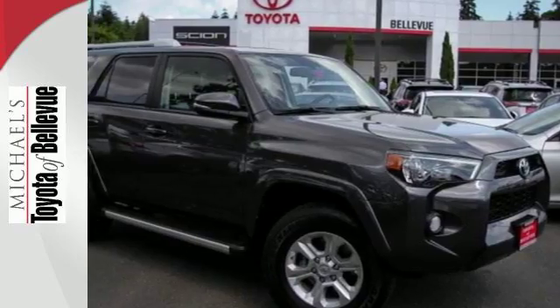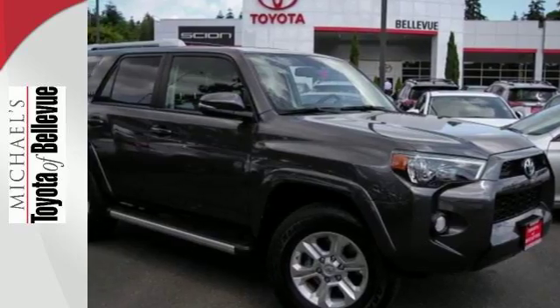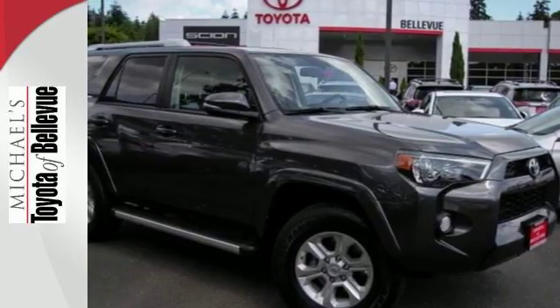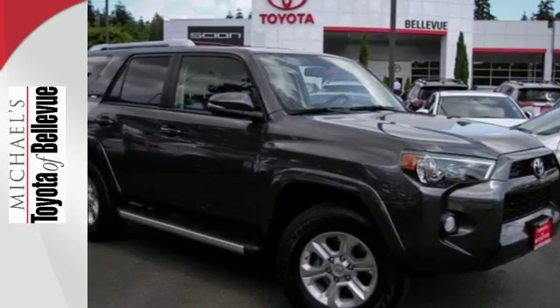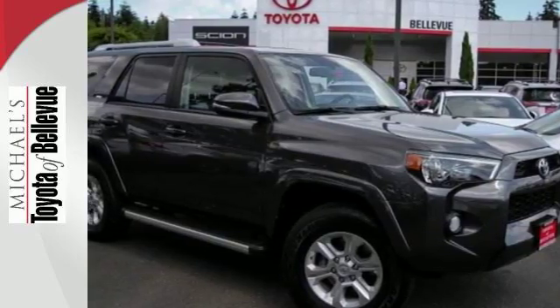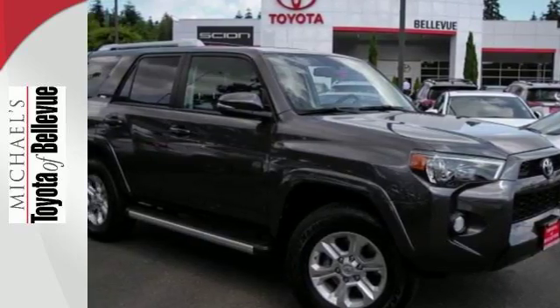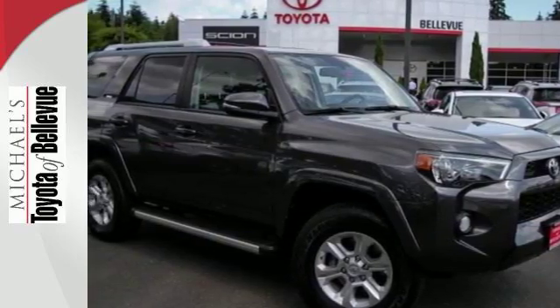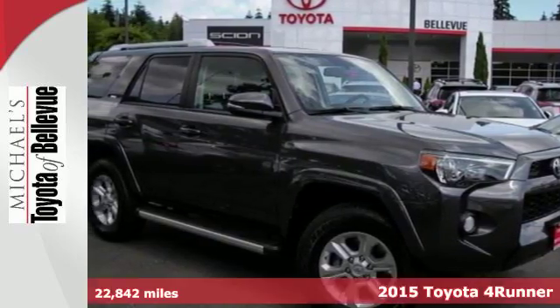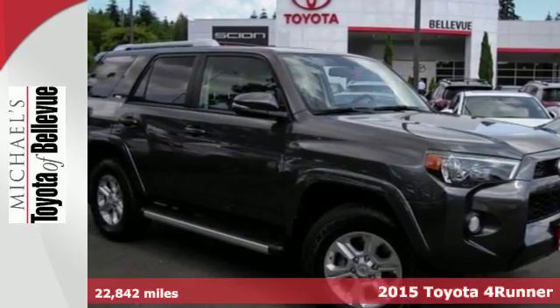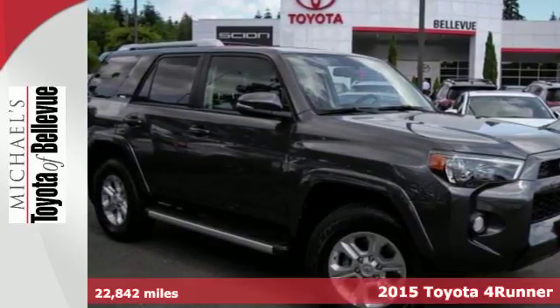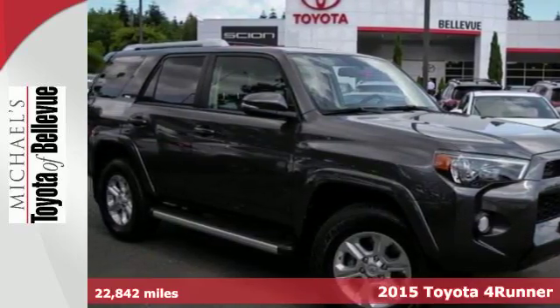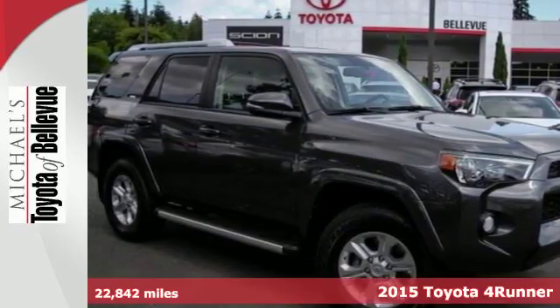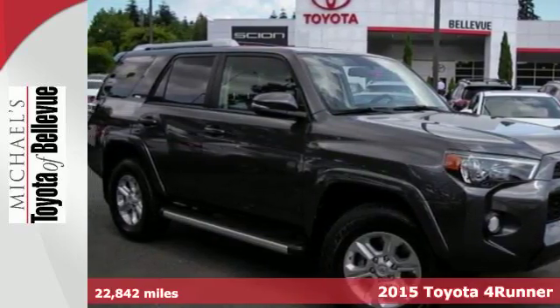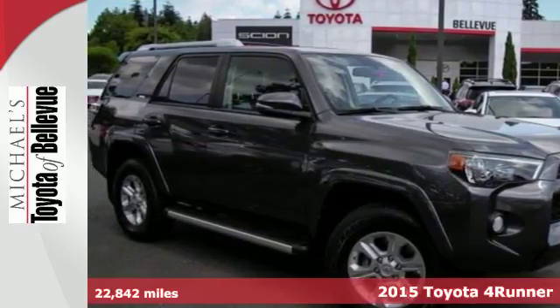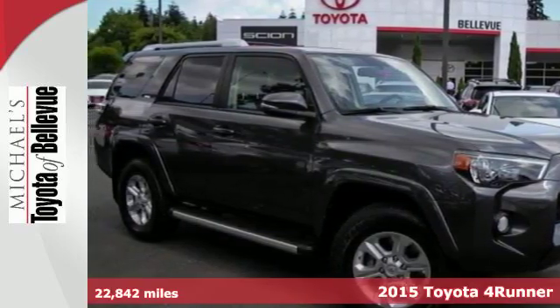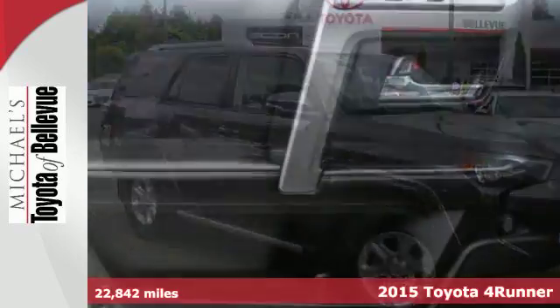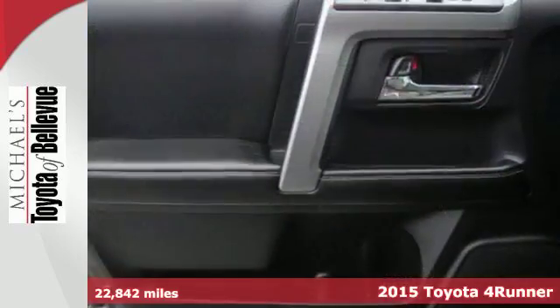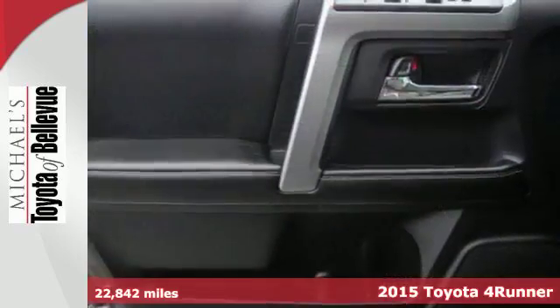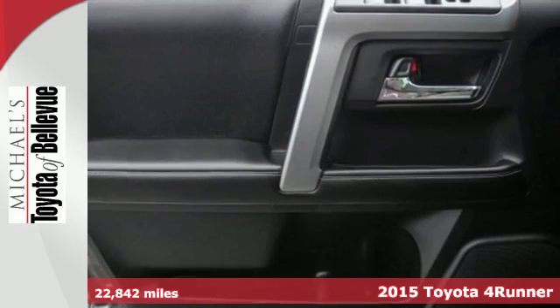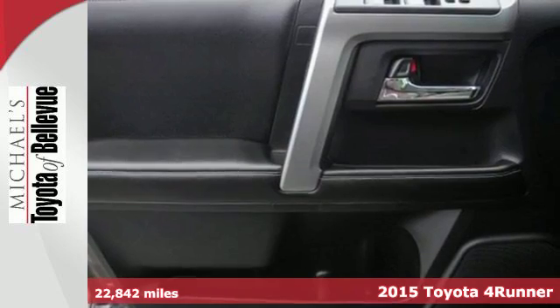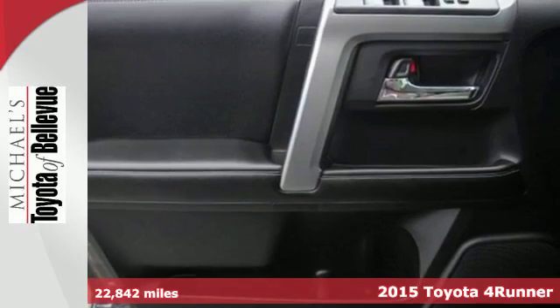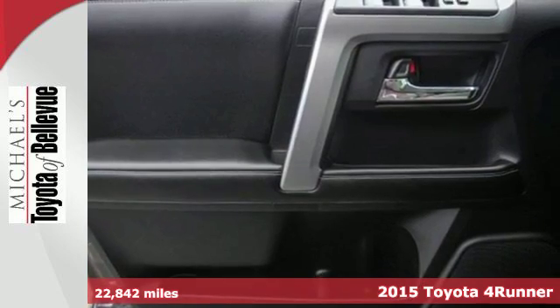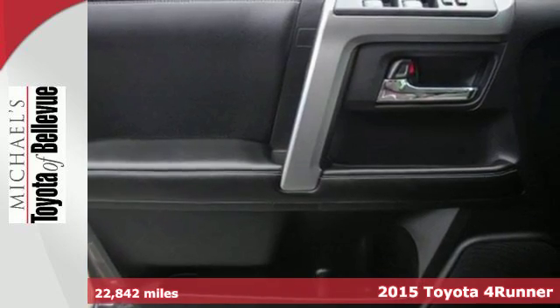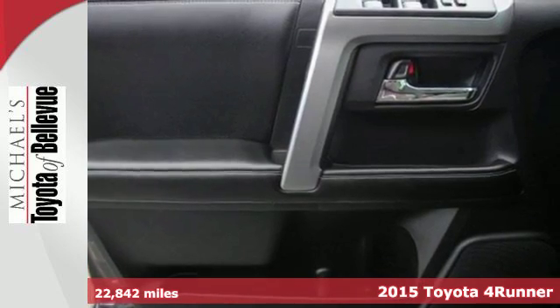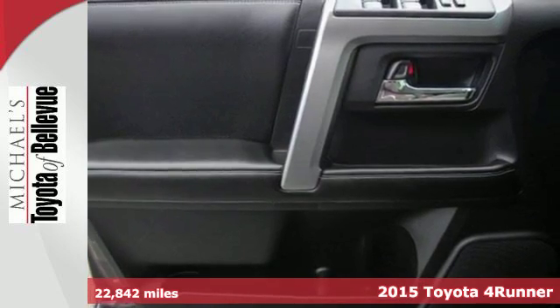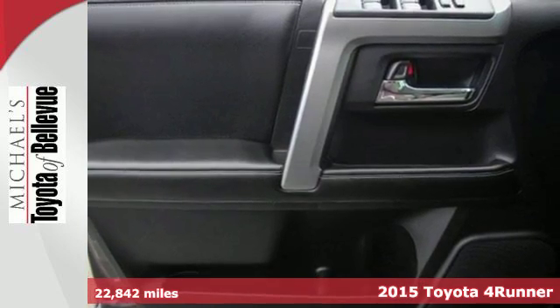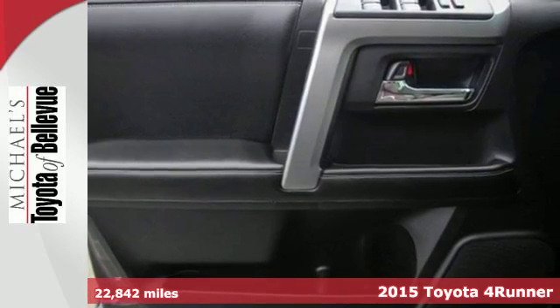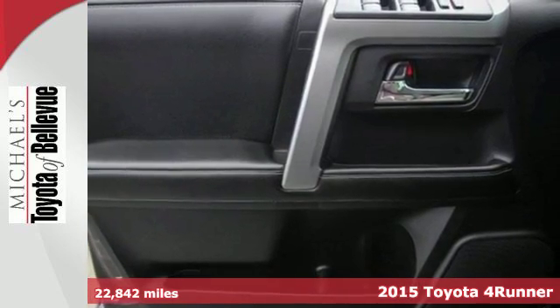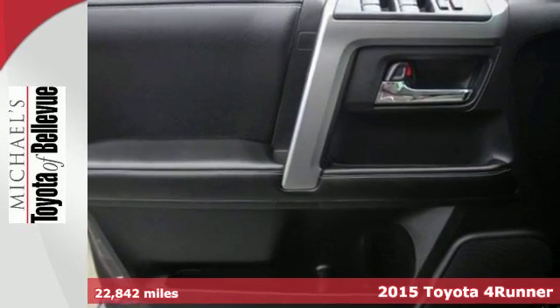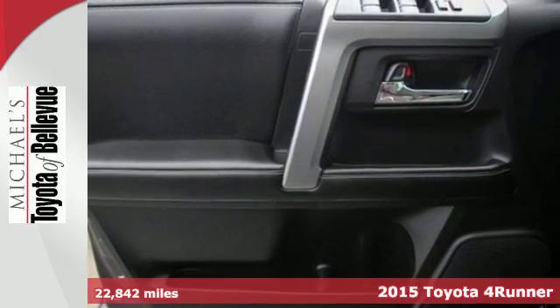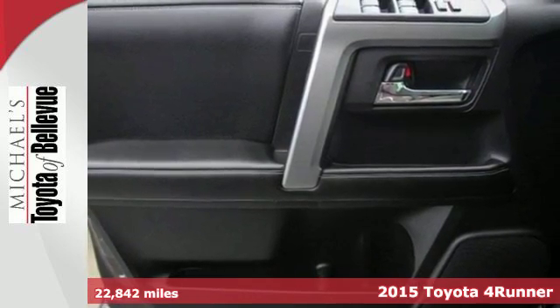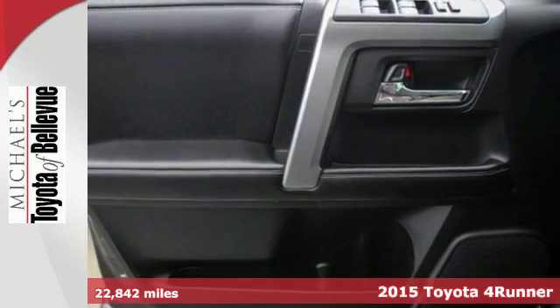It's a 2015 Toyota 4Runner. Feel the thrill of the V6 engine wherever the road takes you.